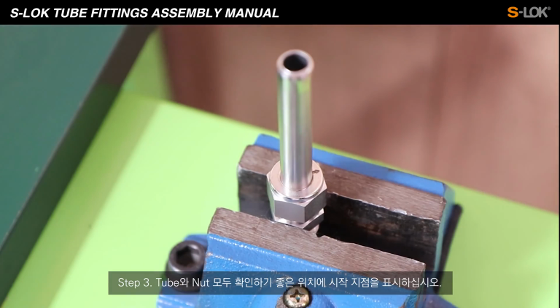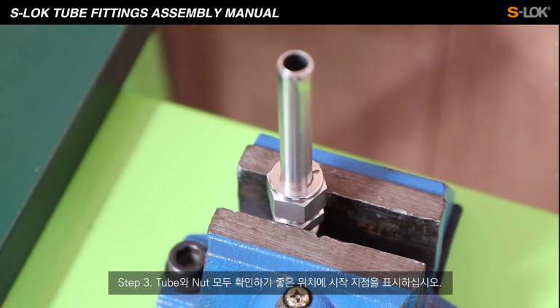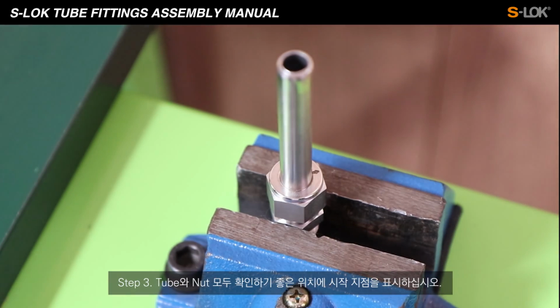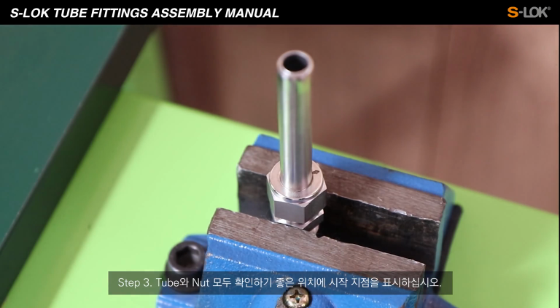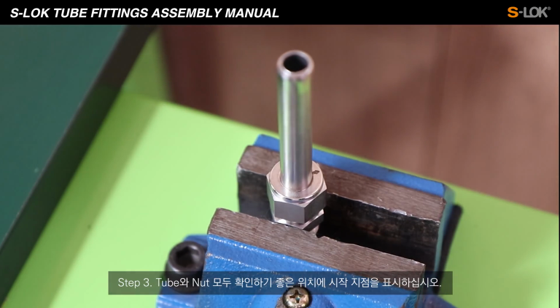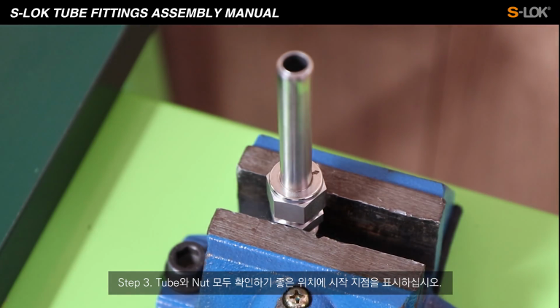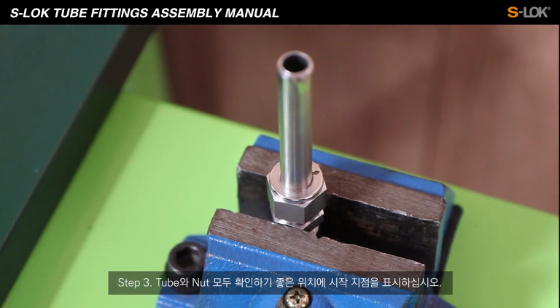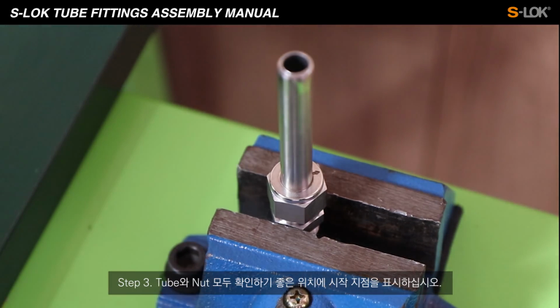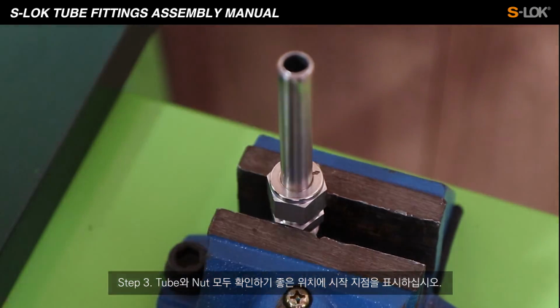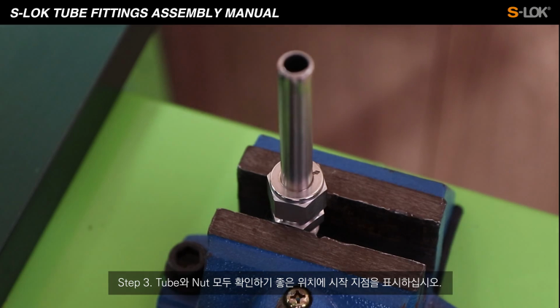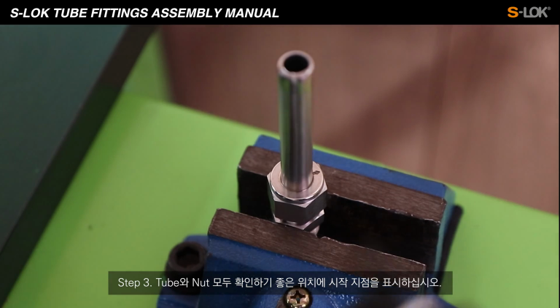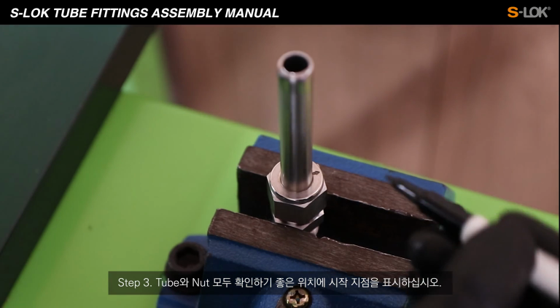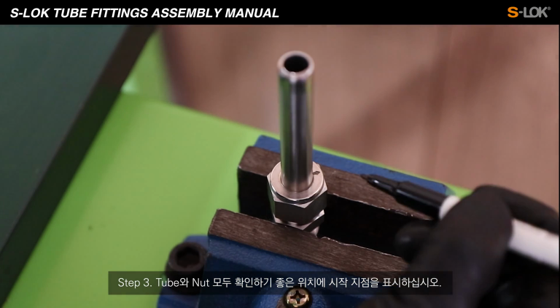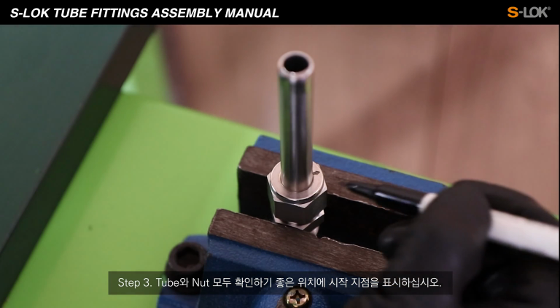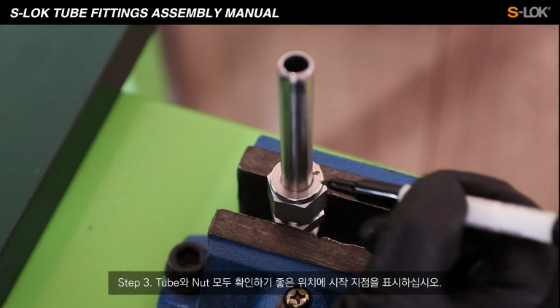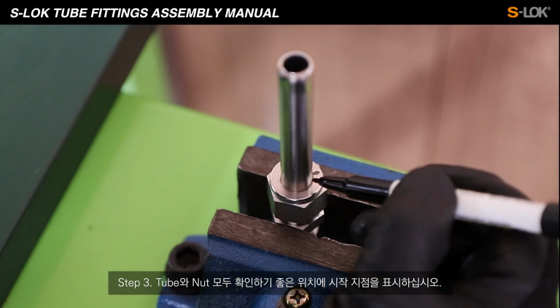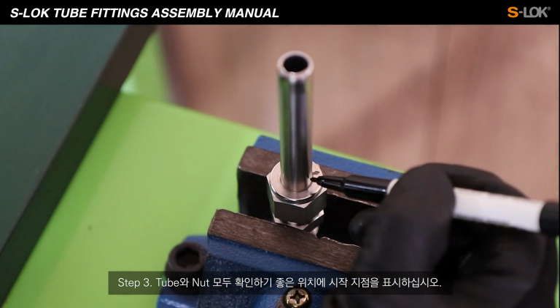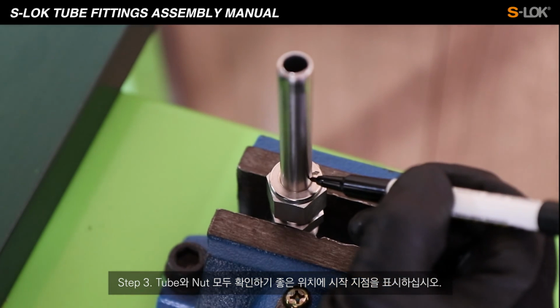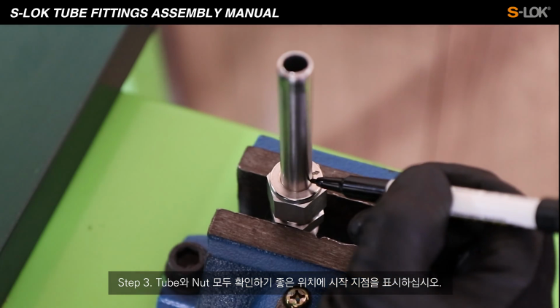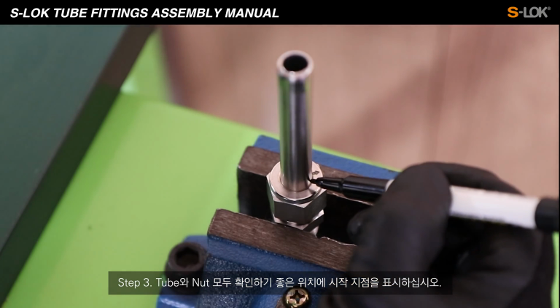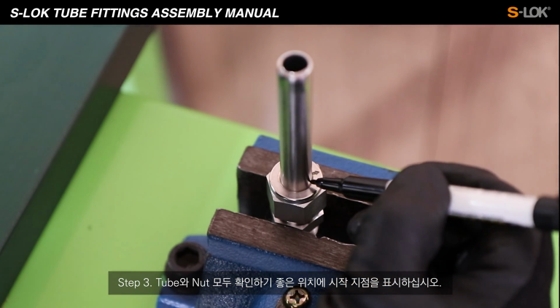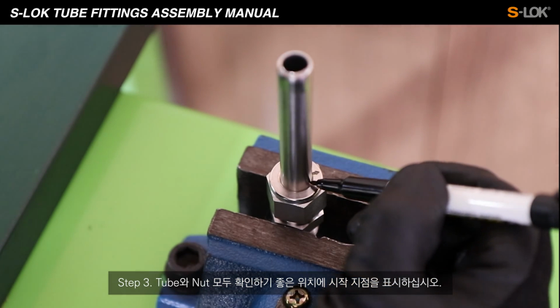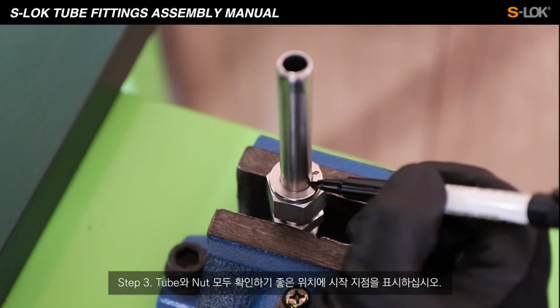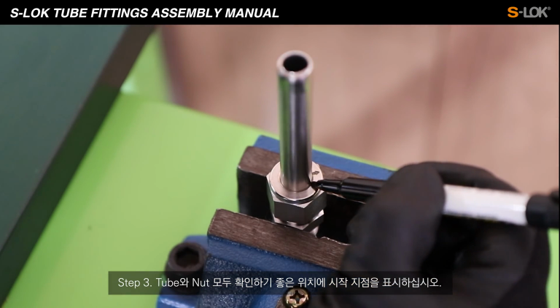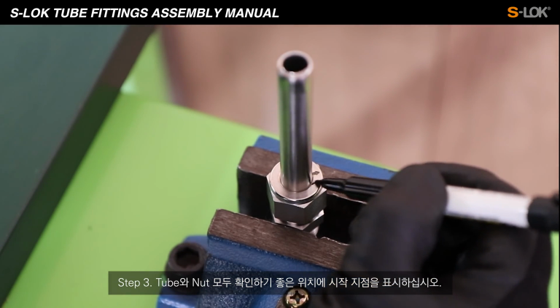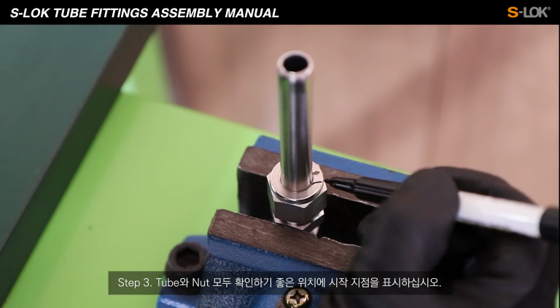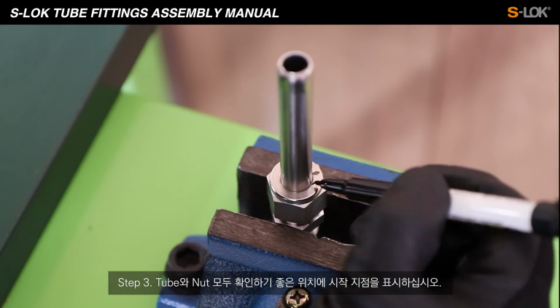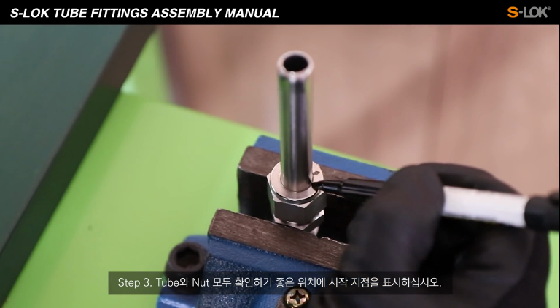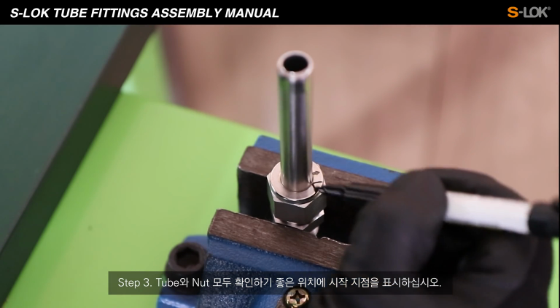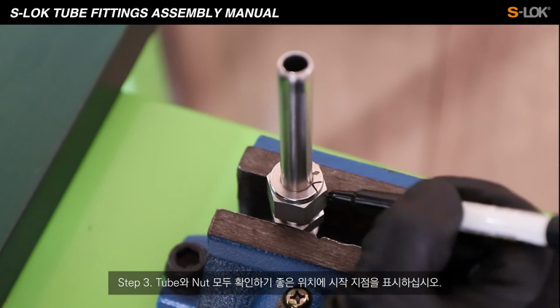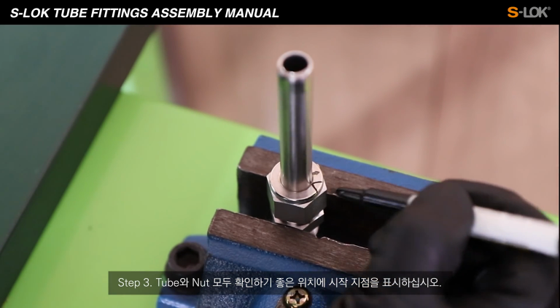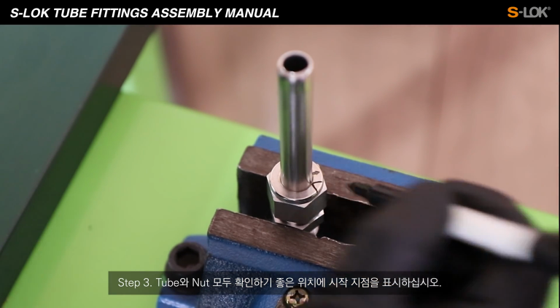Step 3. Mark the starting point of the nut and the tube at a convenient location for checking.